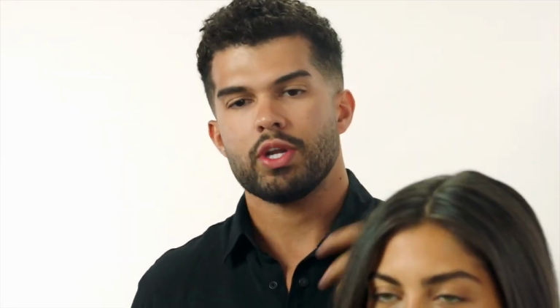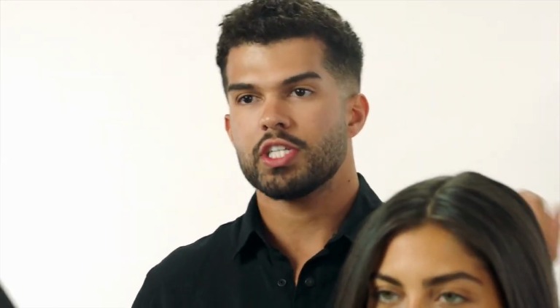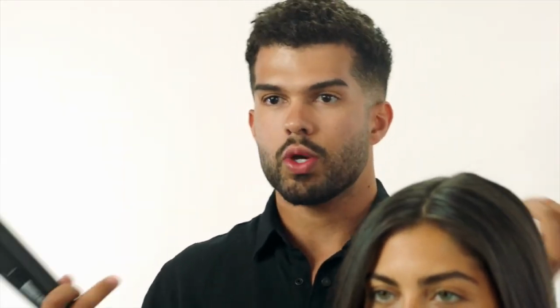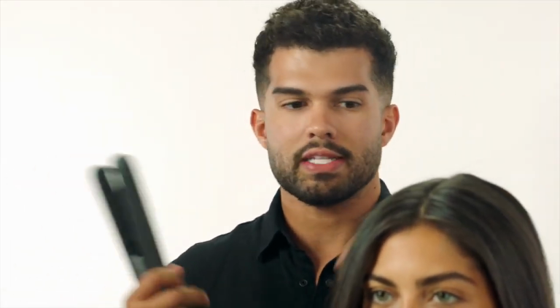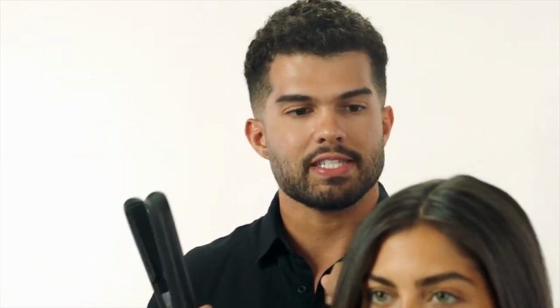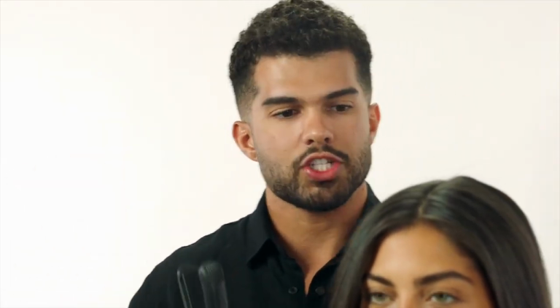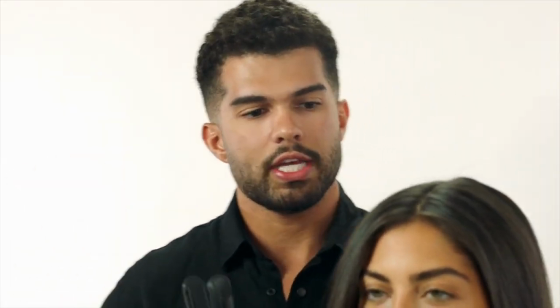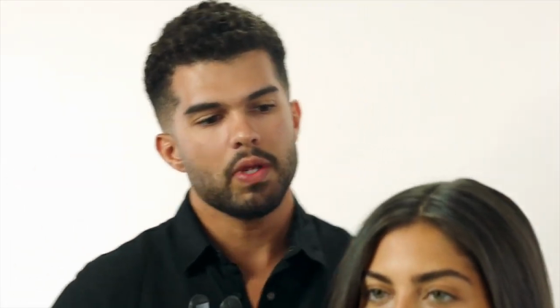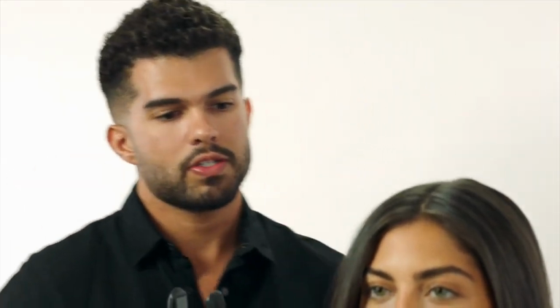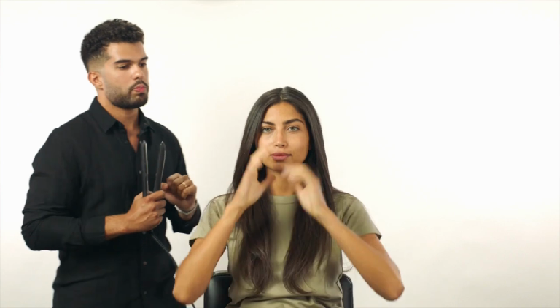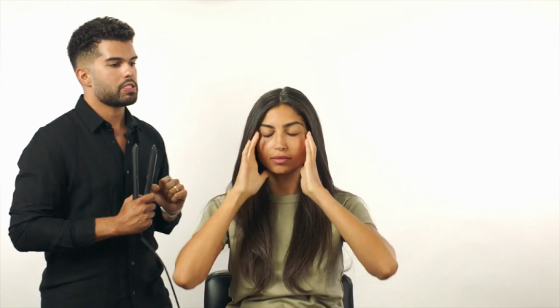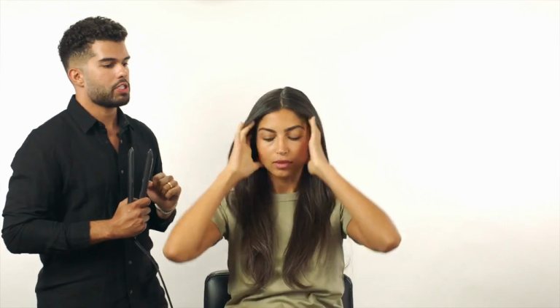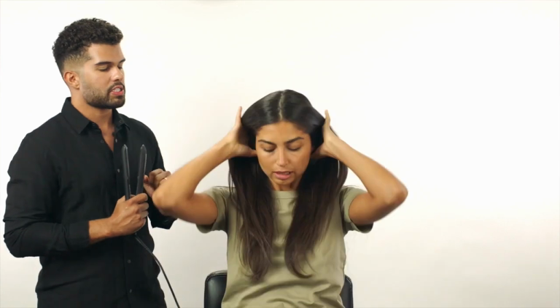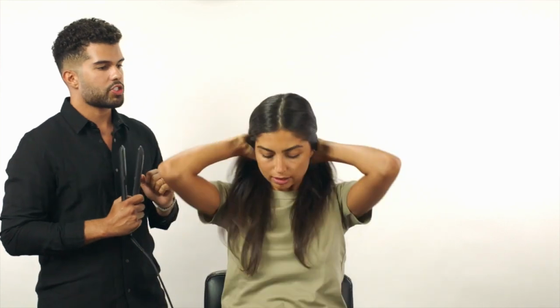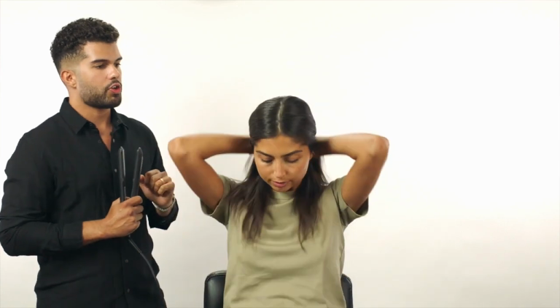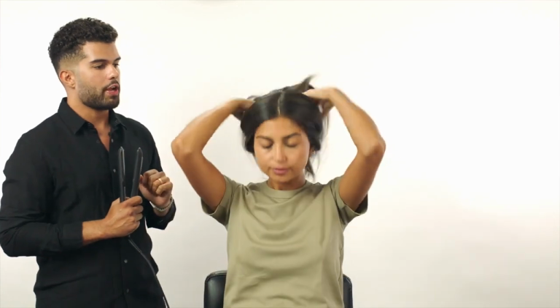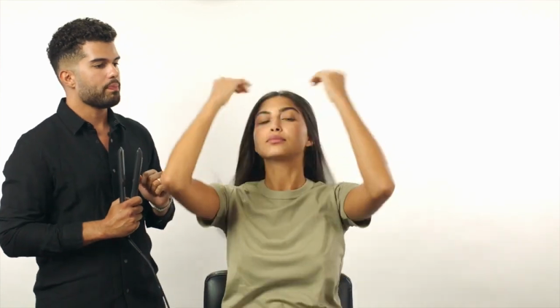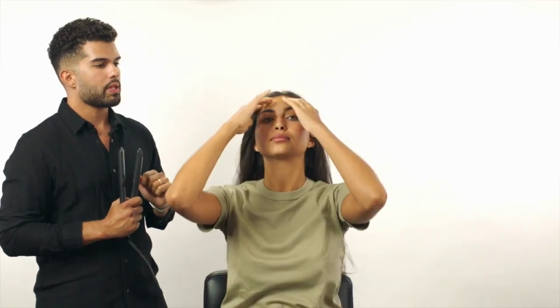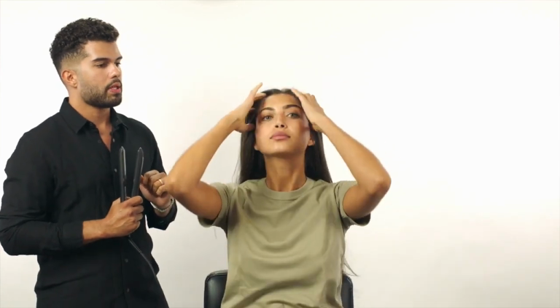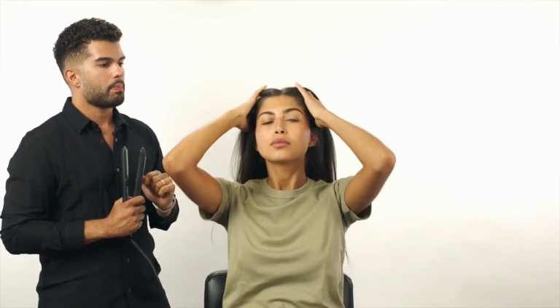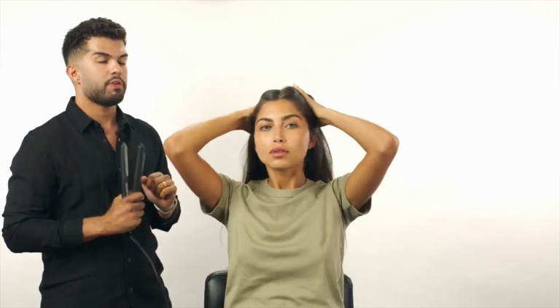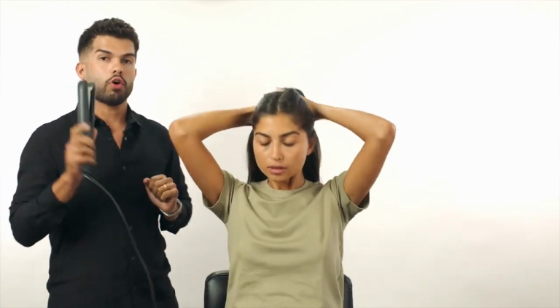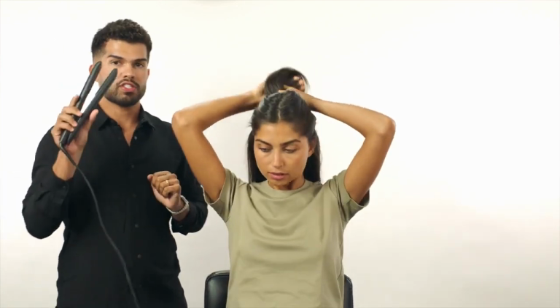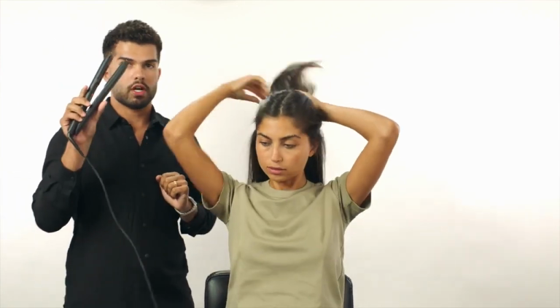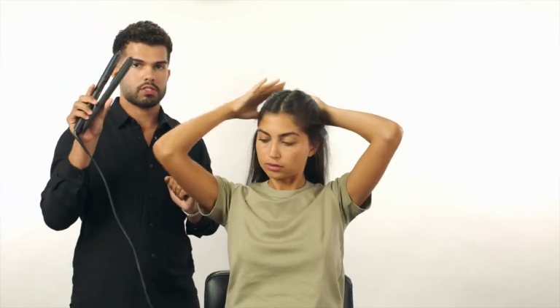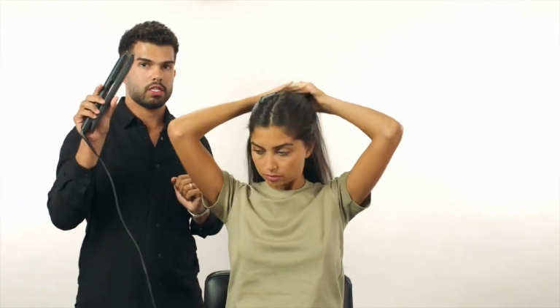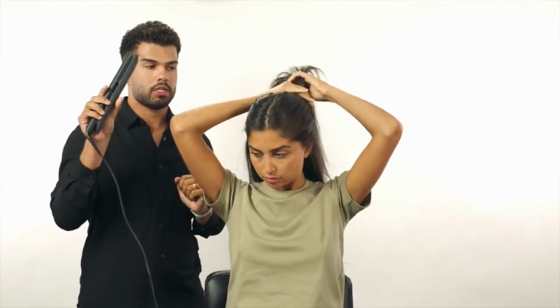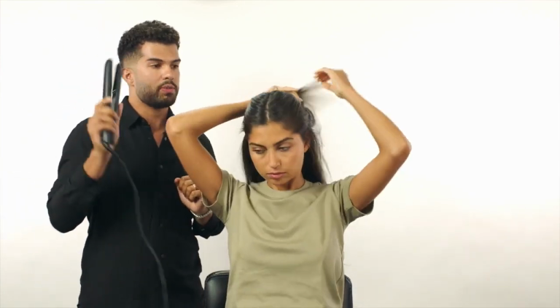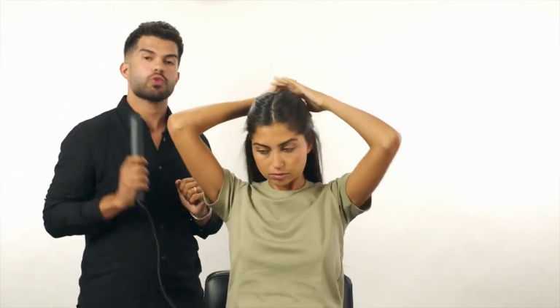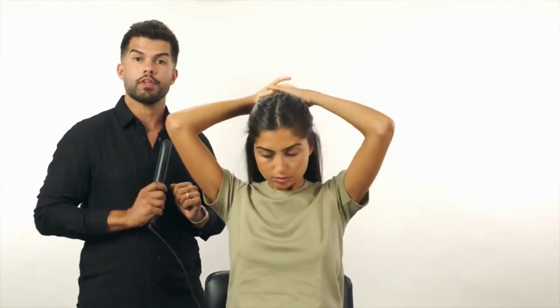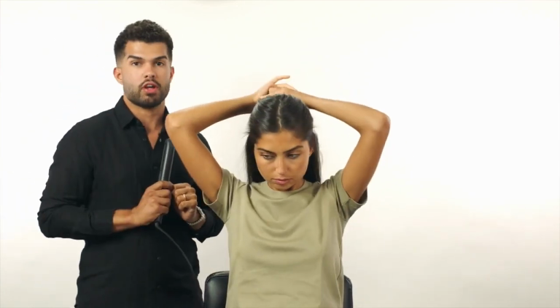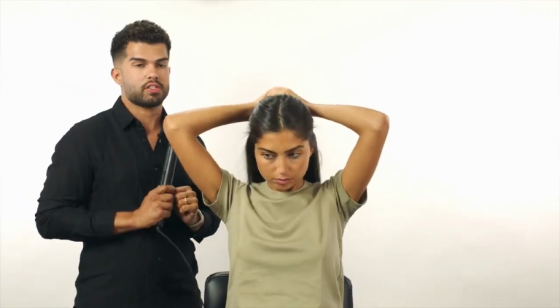After your hair is fully blow-dried, like Ligia's hair, you're just gonna section it. So please Ligia, section your hair before we start the straightening process.